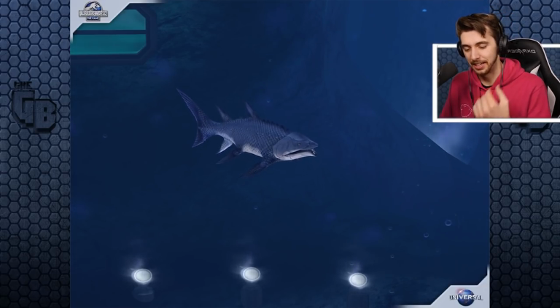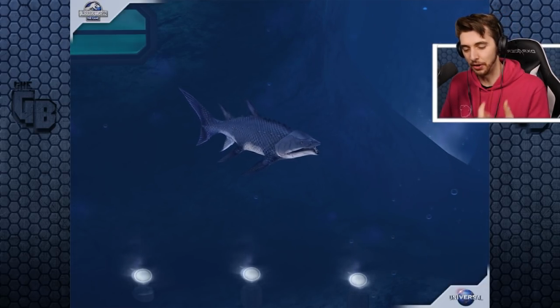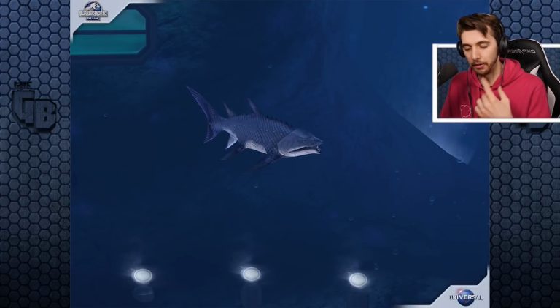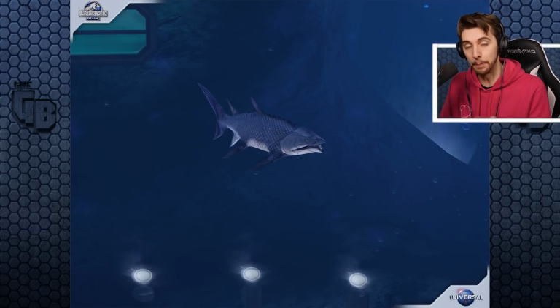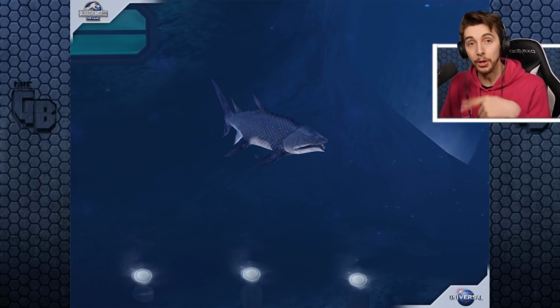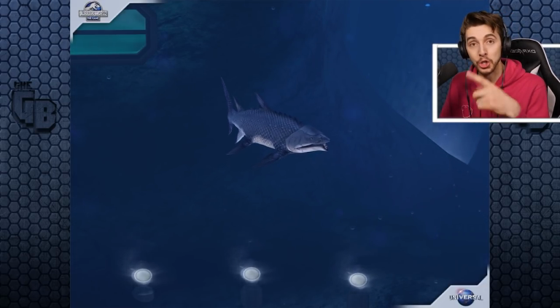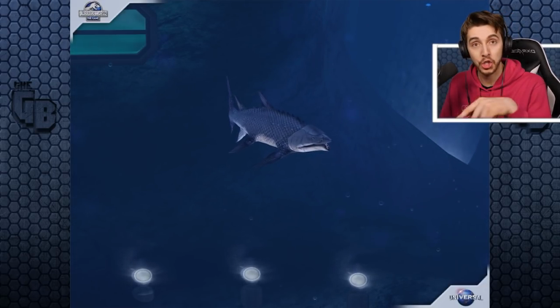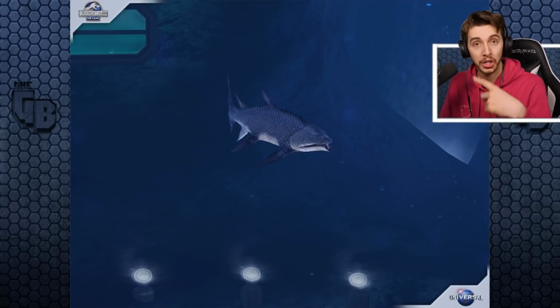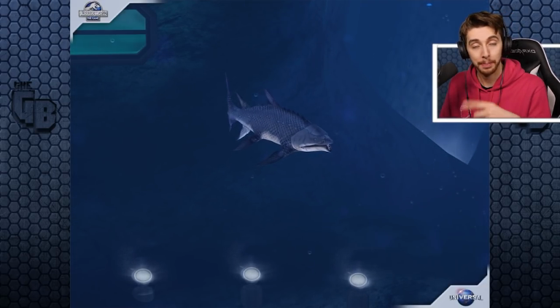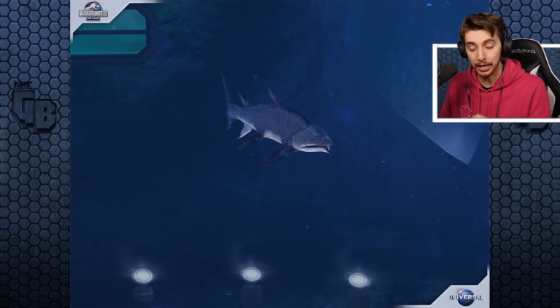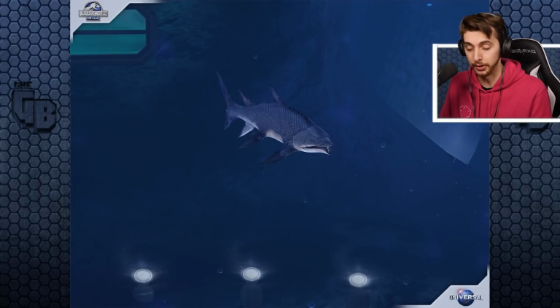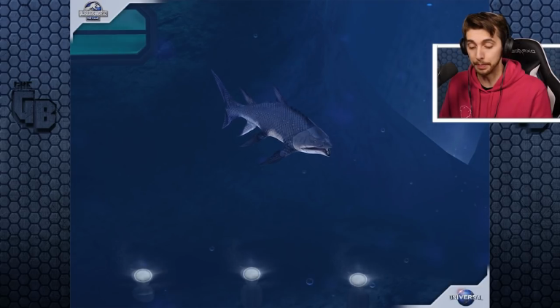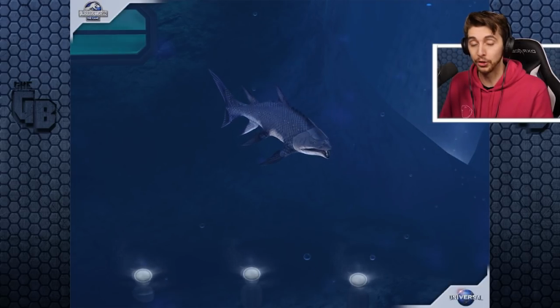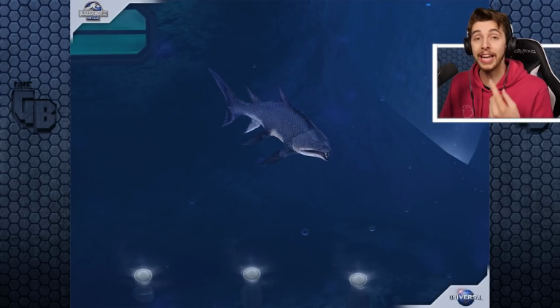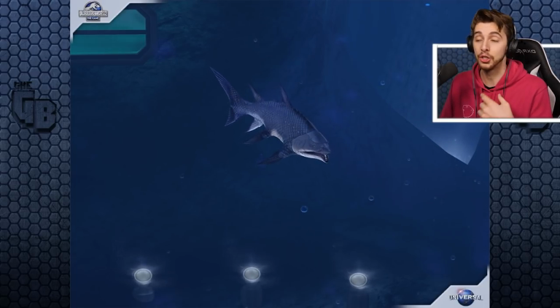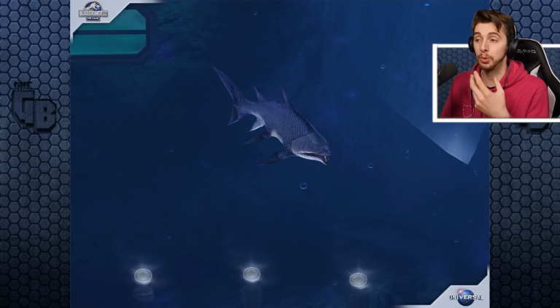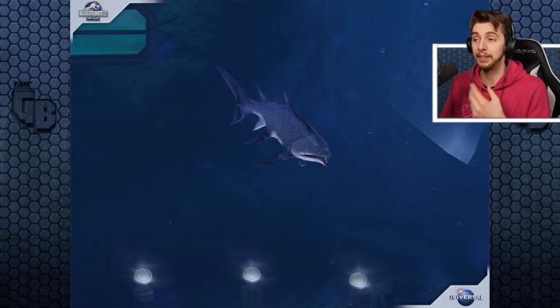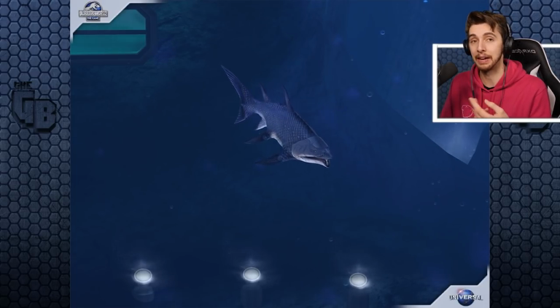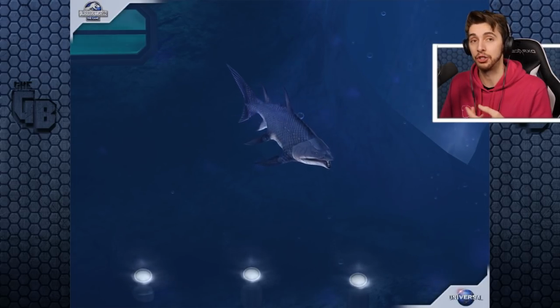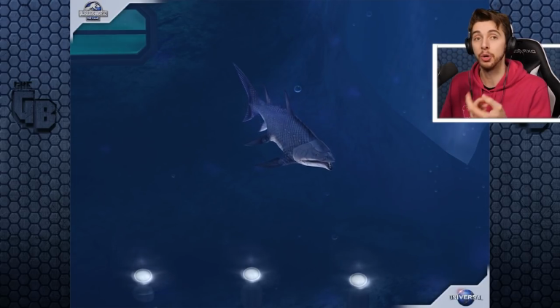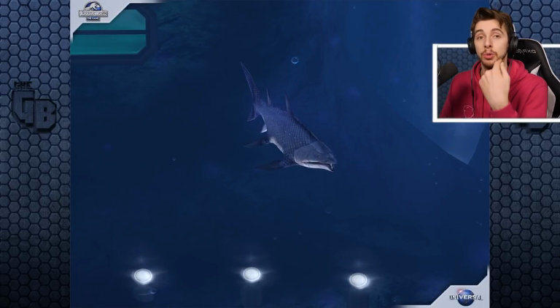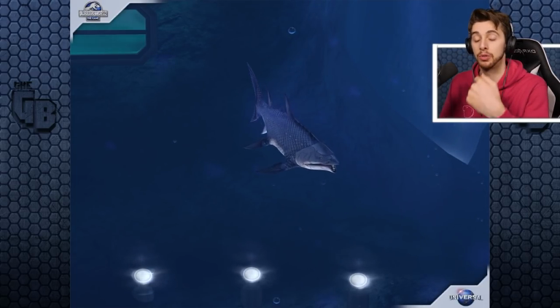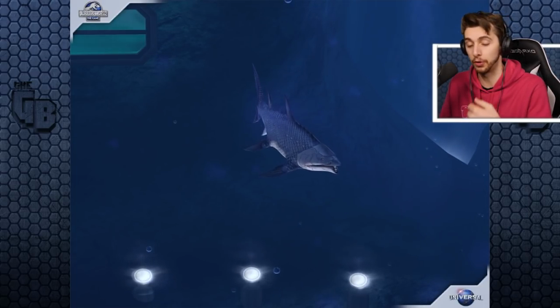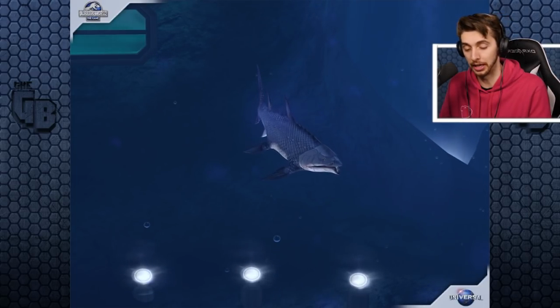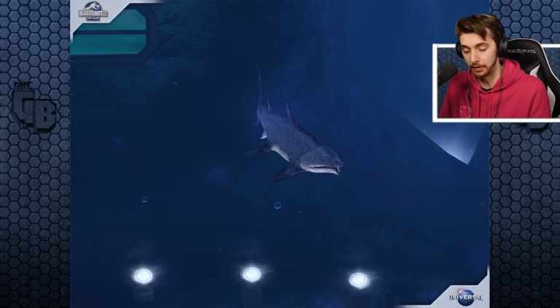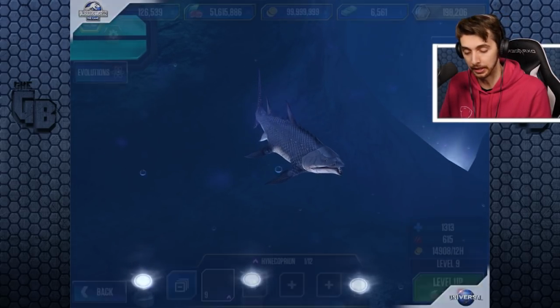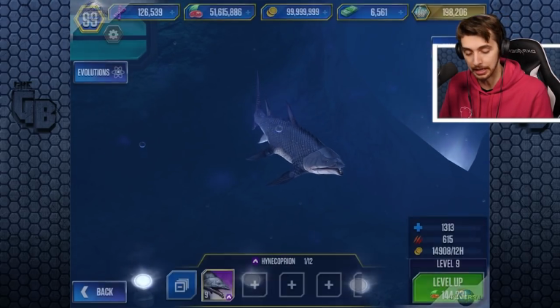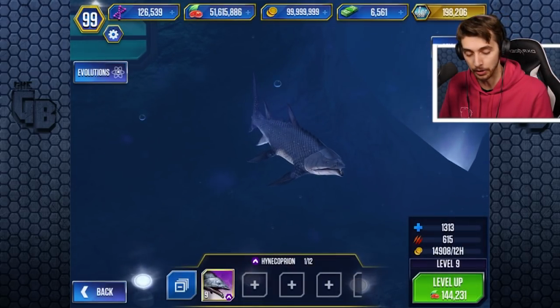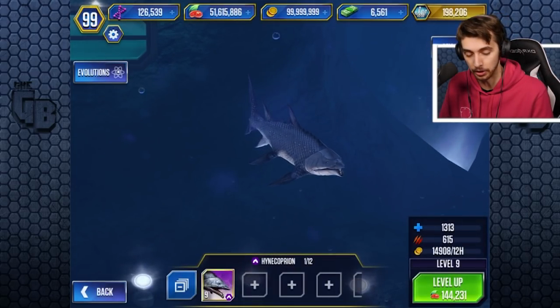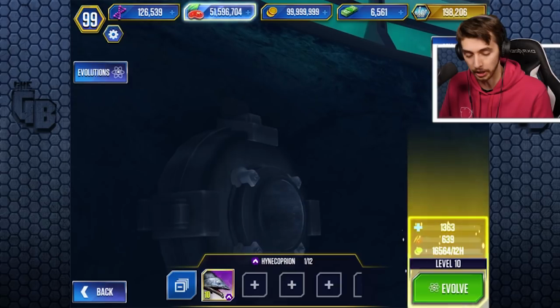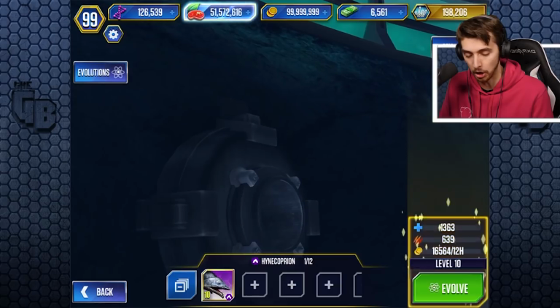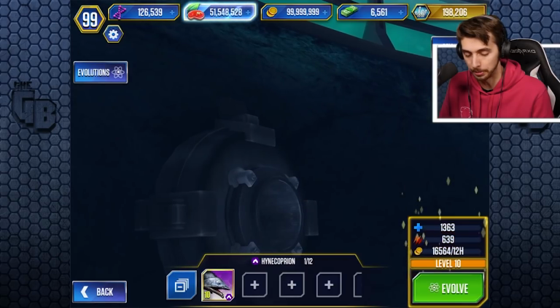Creature Facts 1: the Hynecoprion is a very large fish with a unique facial structure. Thanks, Lydia — I definitely couldn't gather that from looking at it. But here we go at level 9. It's eating — it's like a fish! A fish-eat-fish world! There's always a bigger fish. Oh, that jaw — I don't know if it's made for eating fish. If it buzzed backwards, that'd be great, because you wouldn't even have to chew. It would just funnel everything down into your gob.